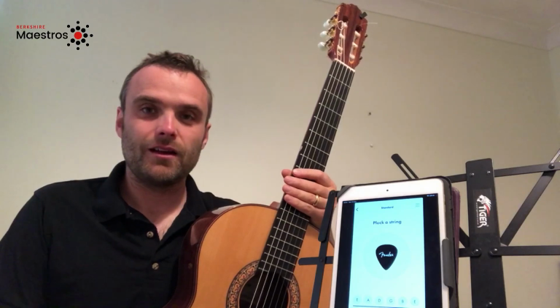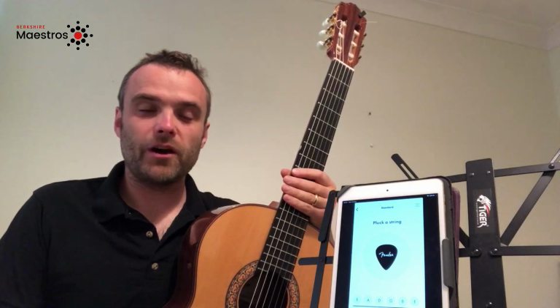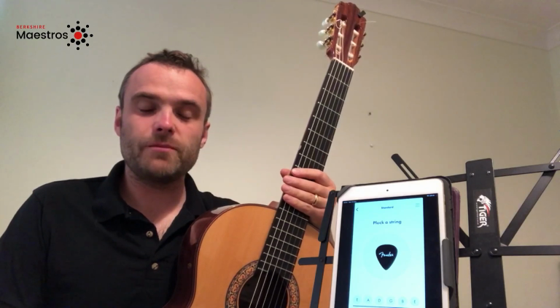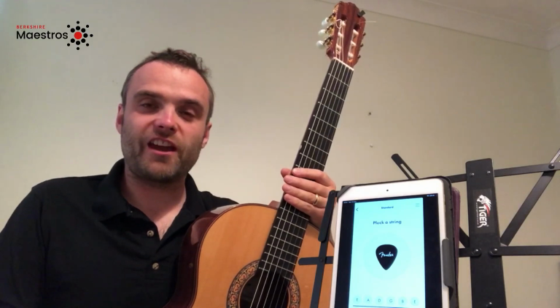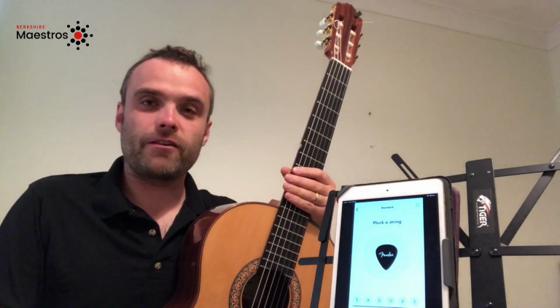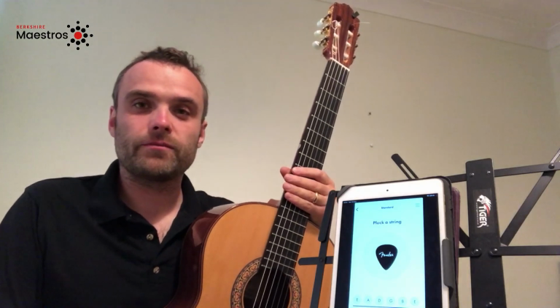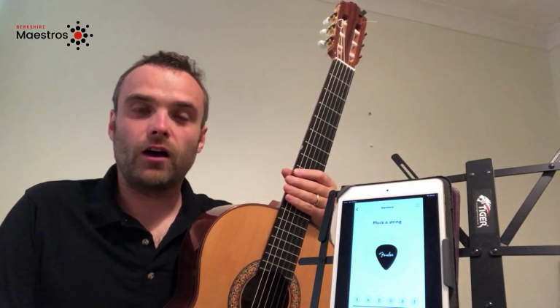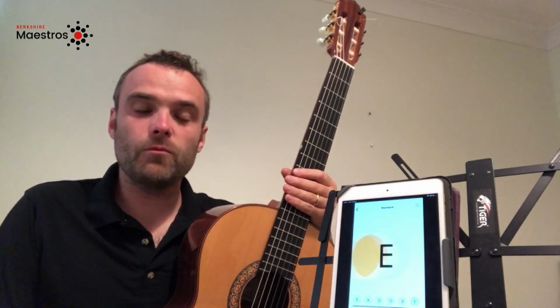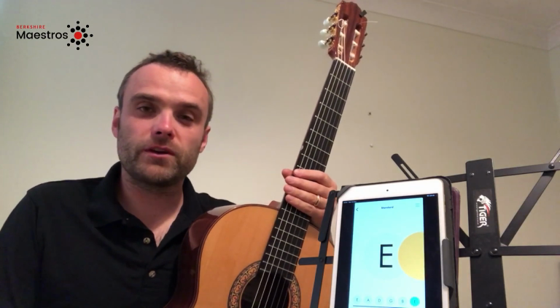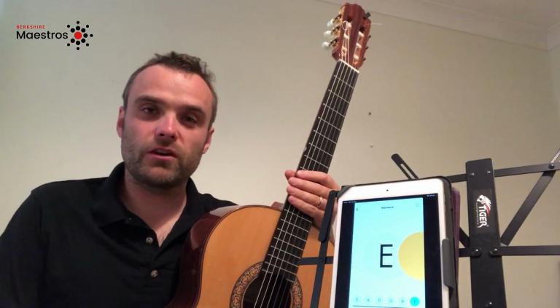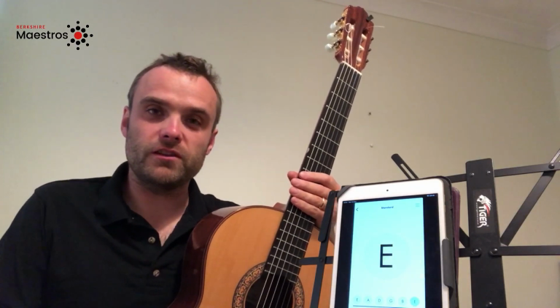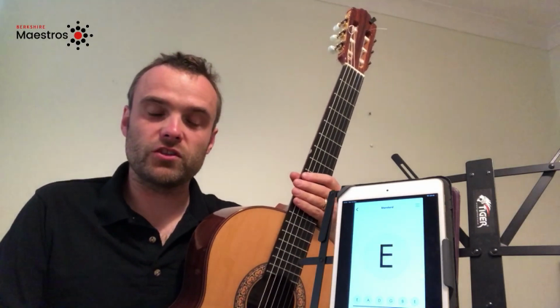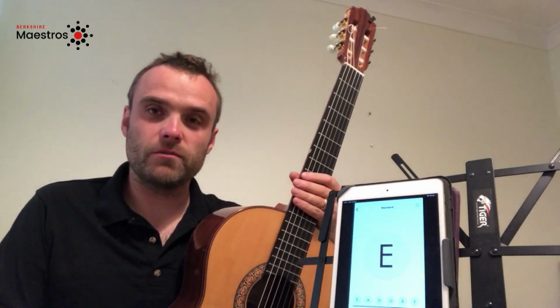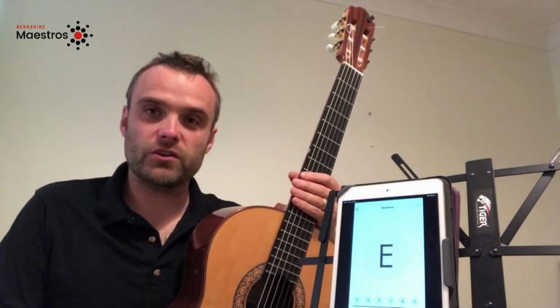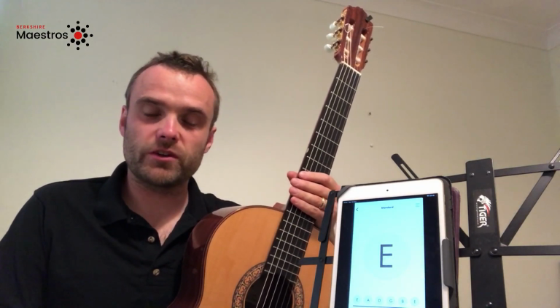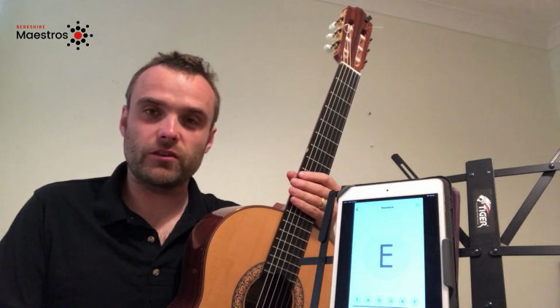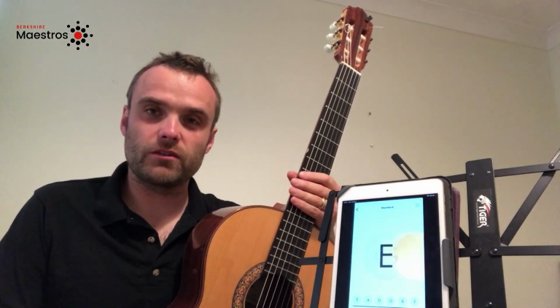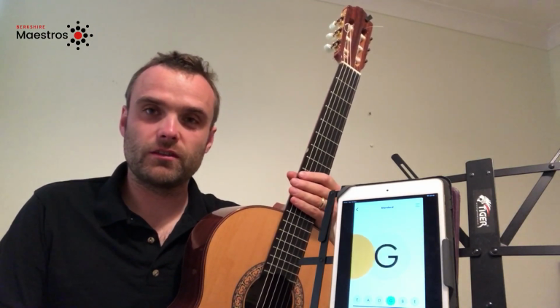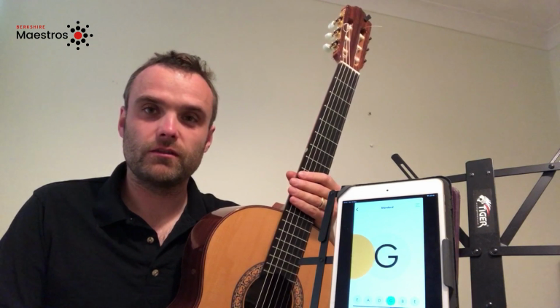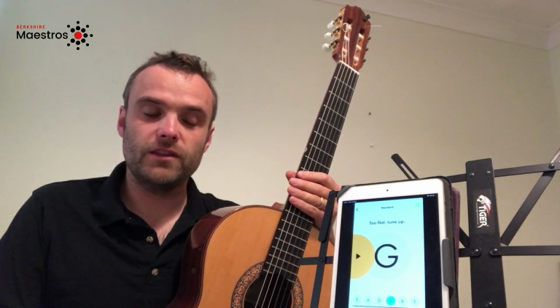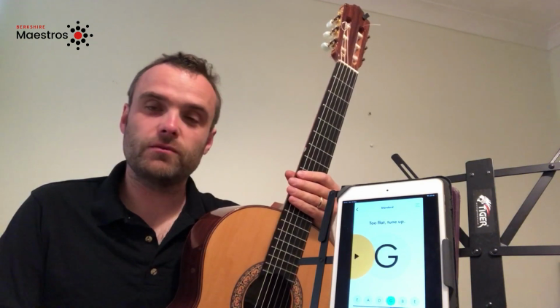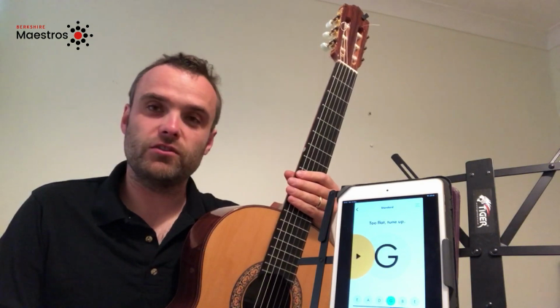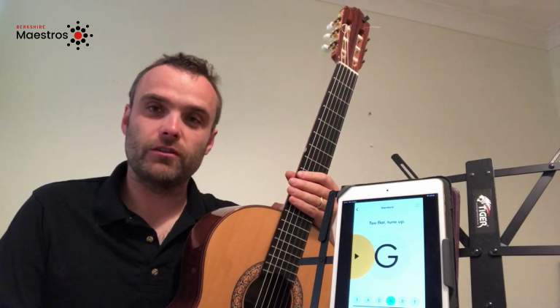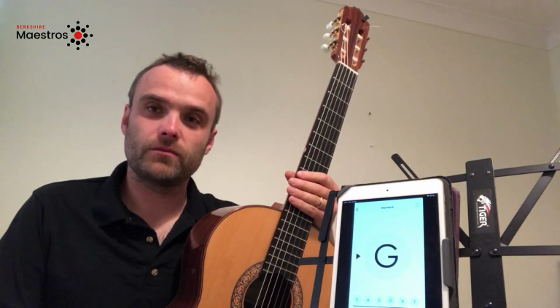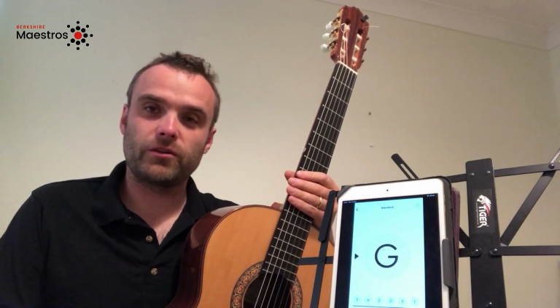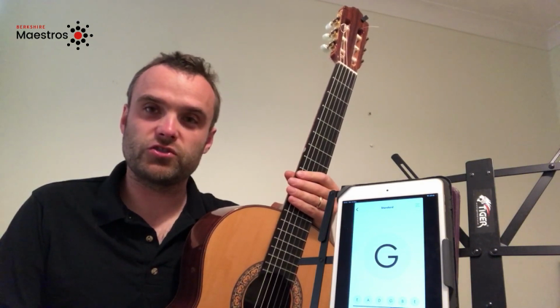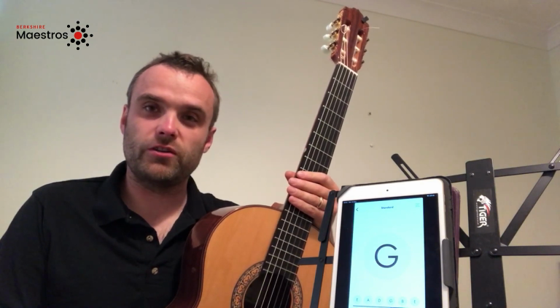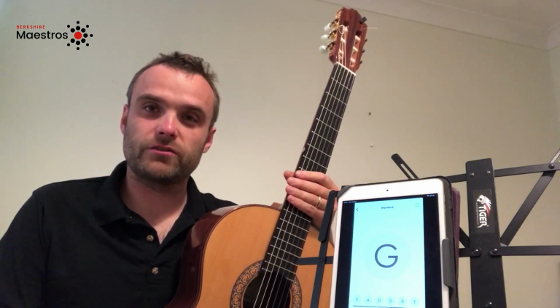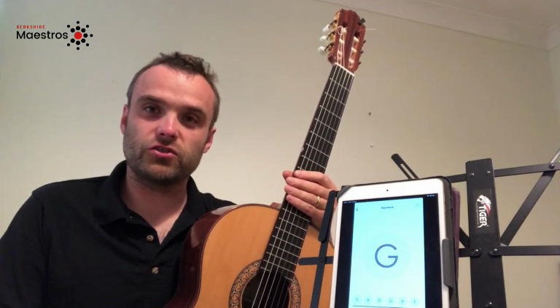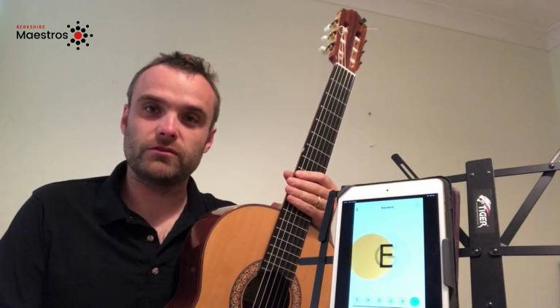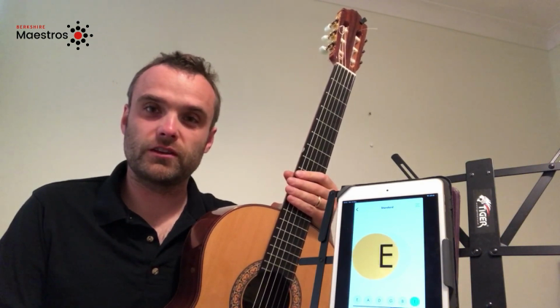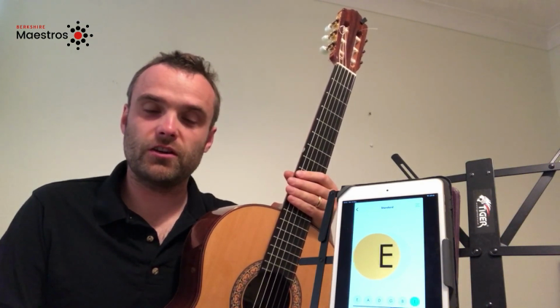My name is Gareth. I'm one of the guitar teachers for Berkshire Maestros. In this video I'm going to show you how to tune a guitar.